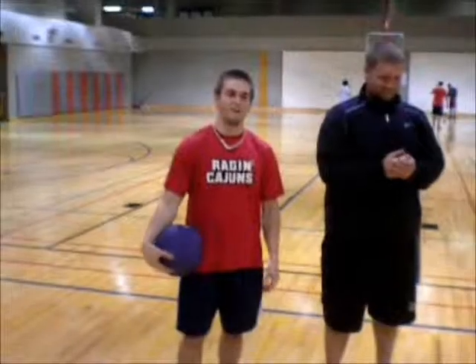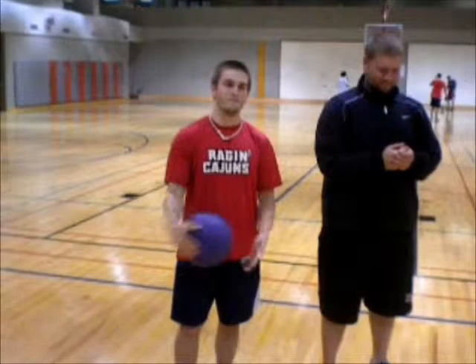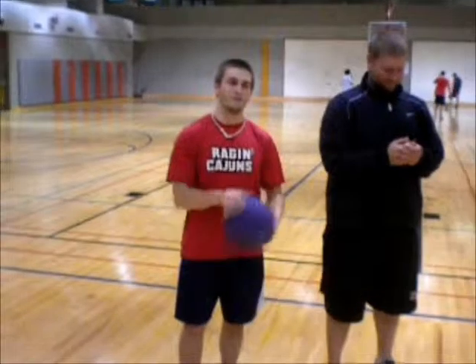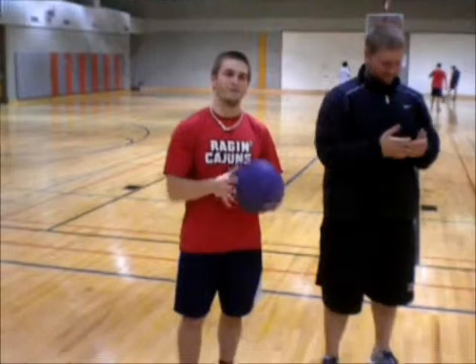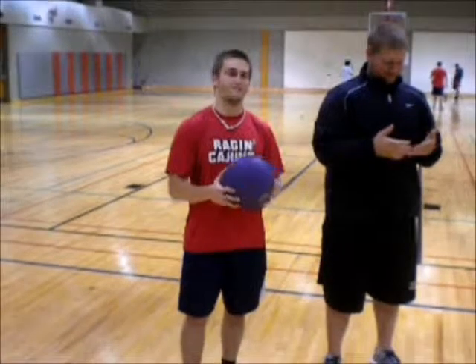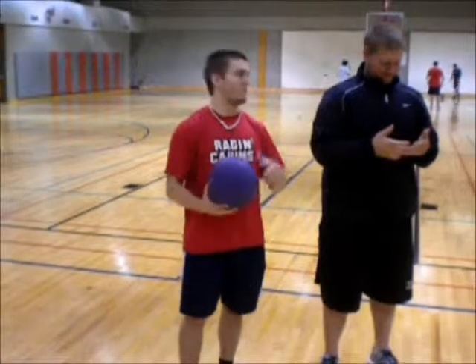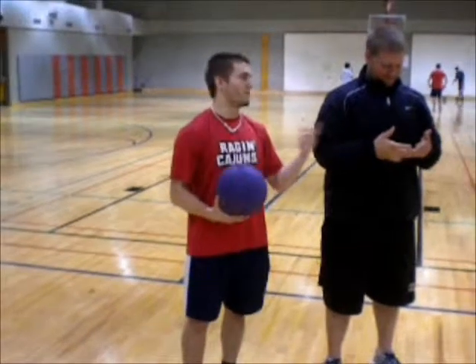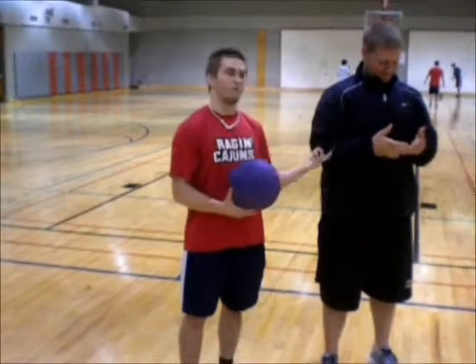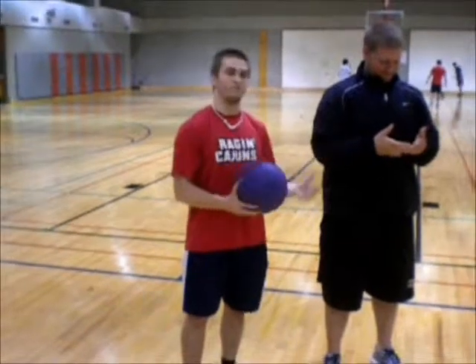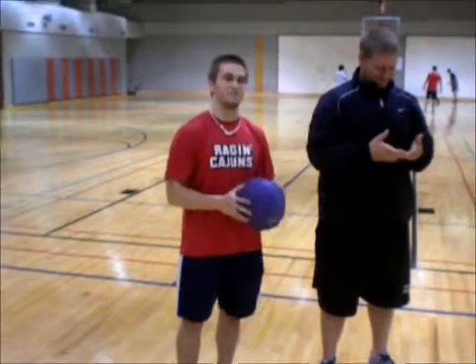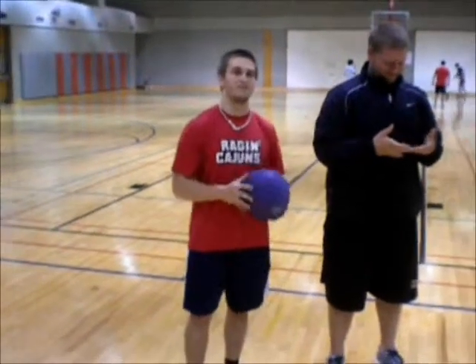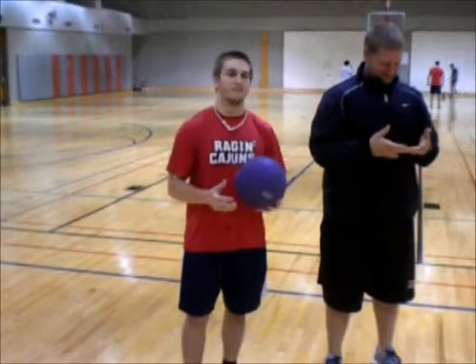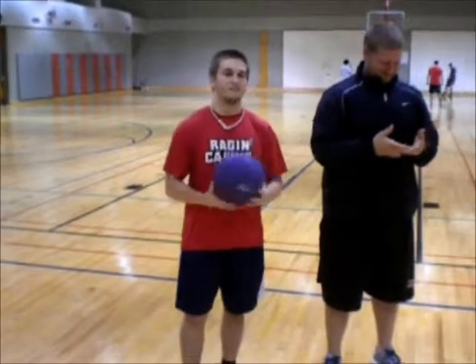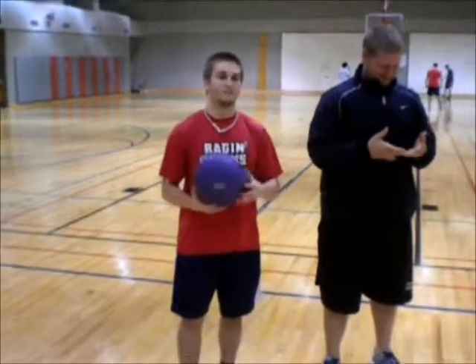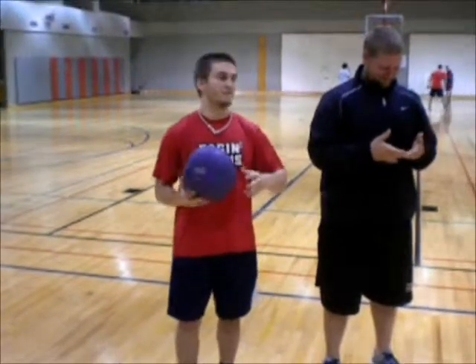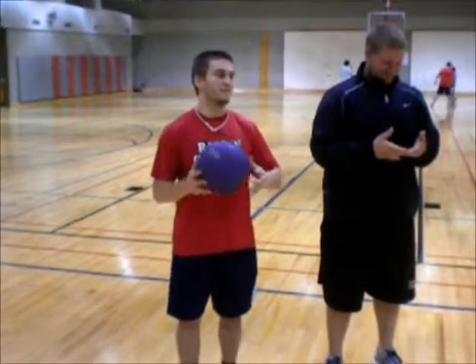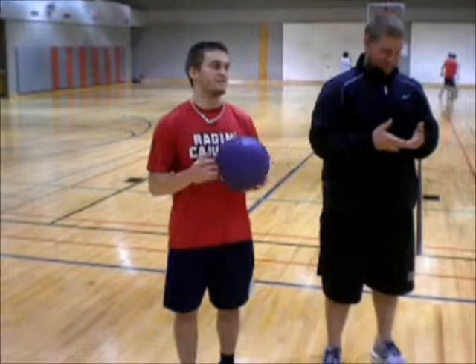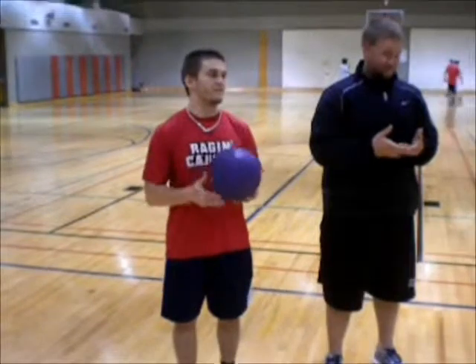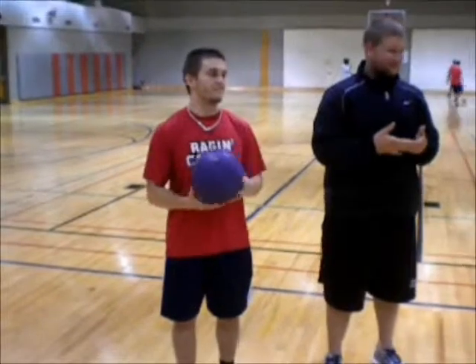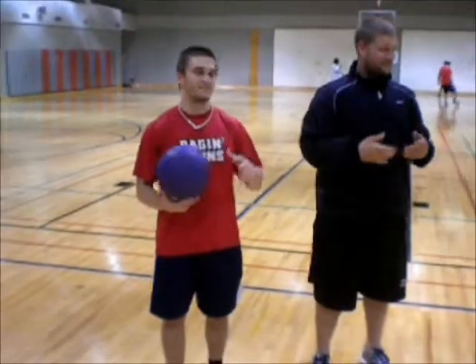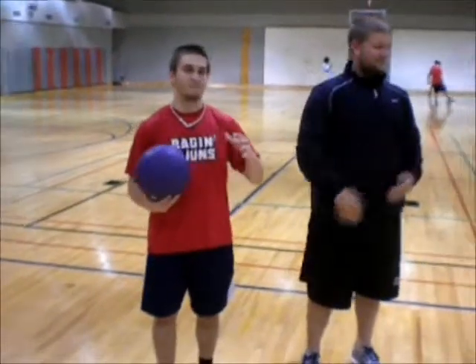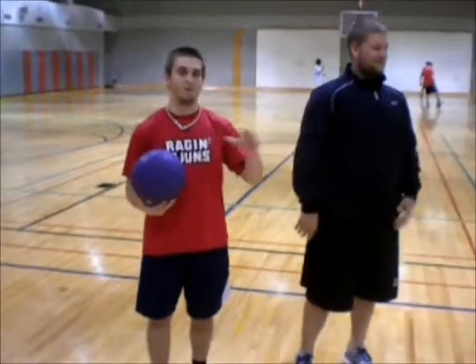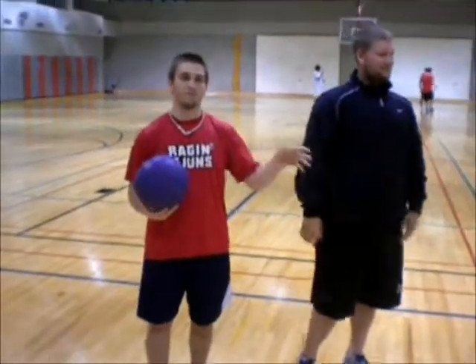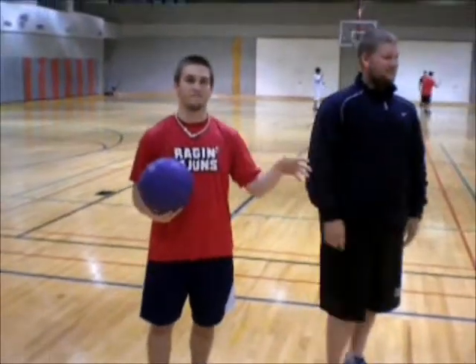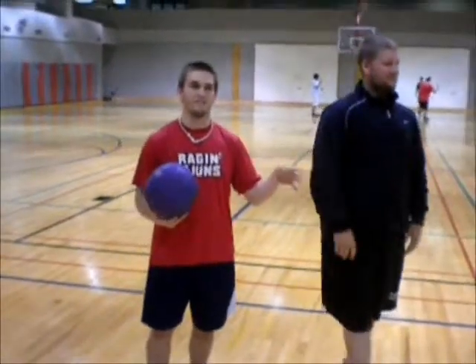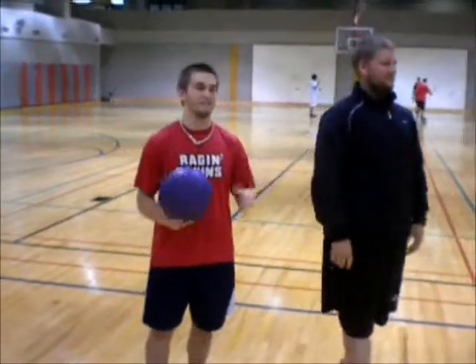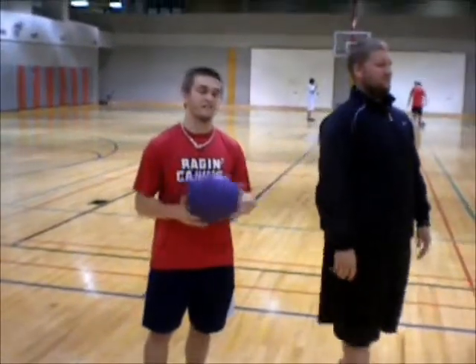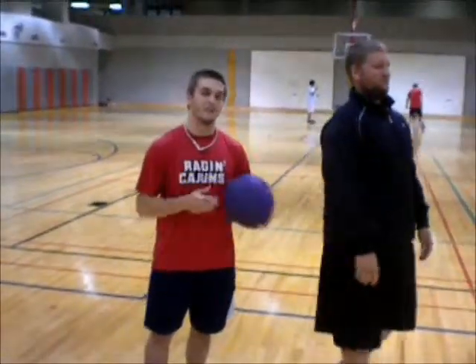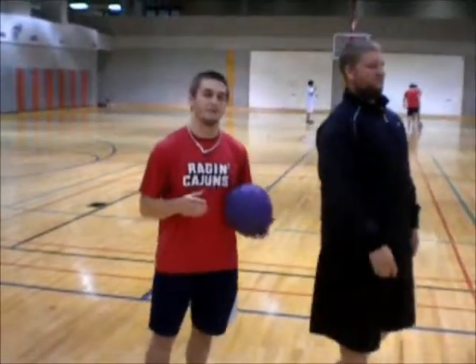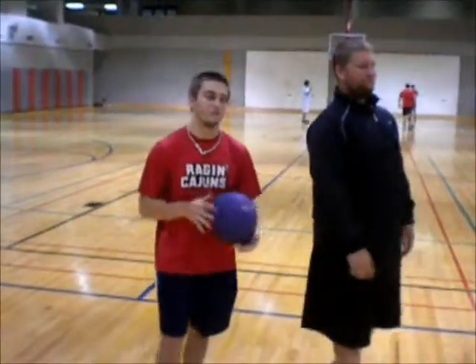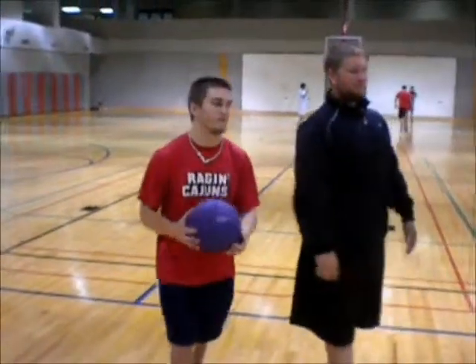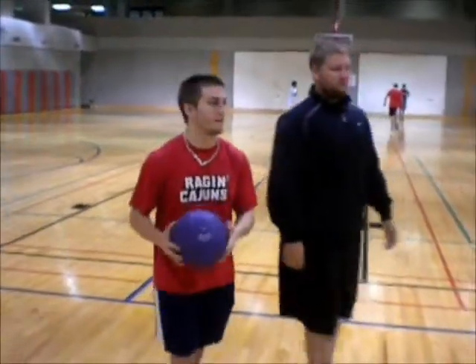Hi, my name is Drake Romero, this is my partner Brendan Robichaux. Today I'm going to show Brendan some basic bowling techniques that we're going to work on.